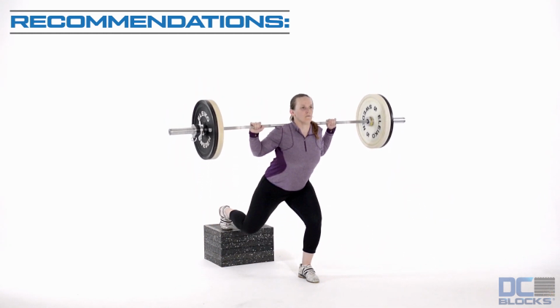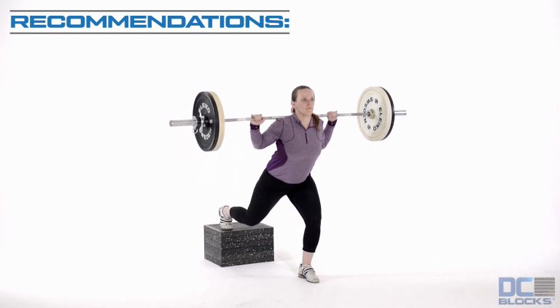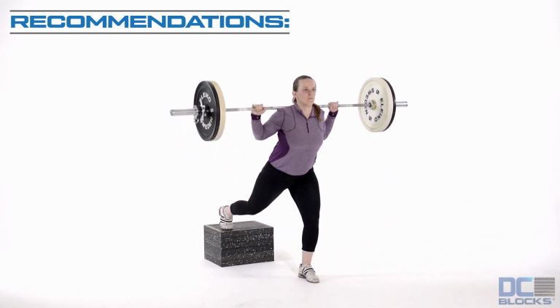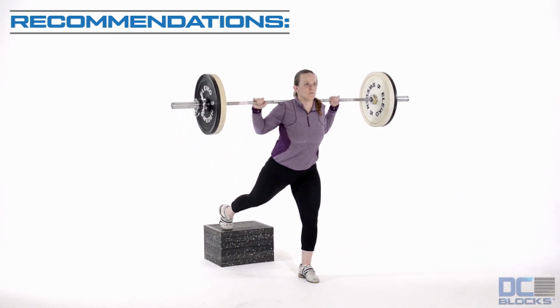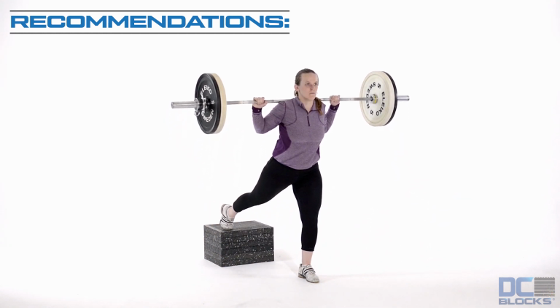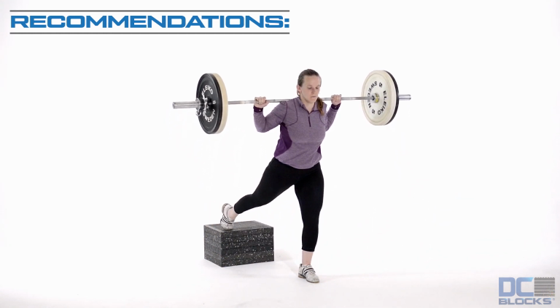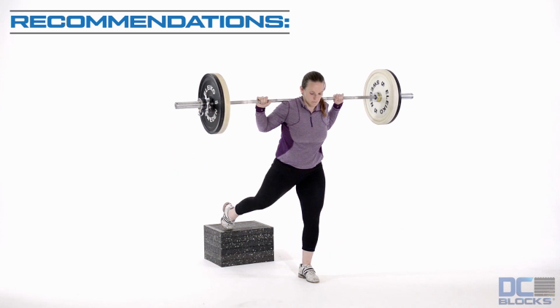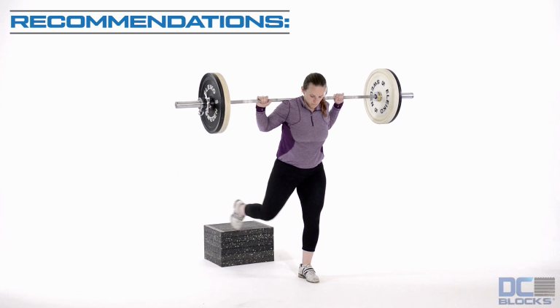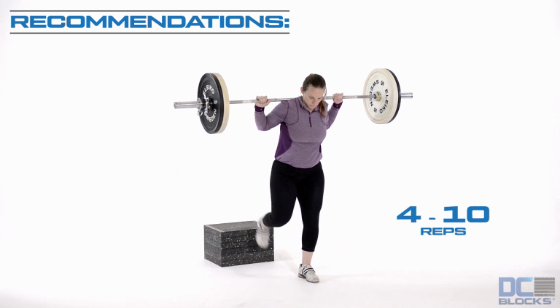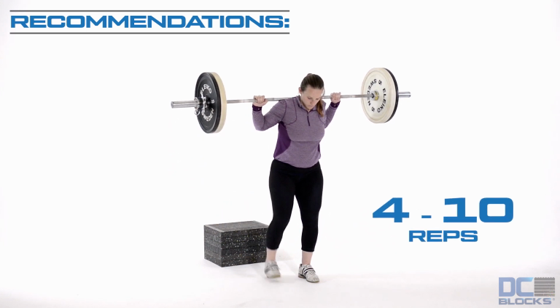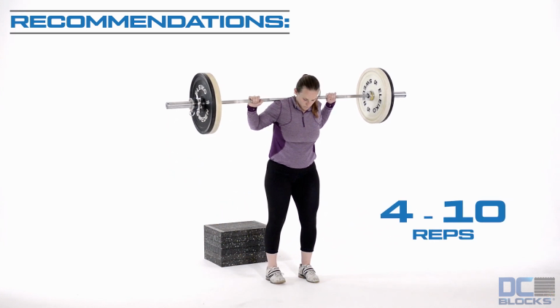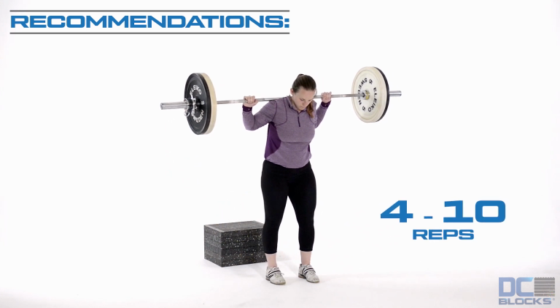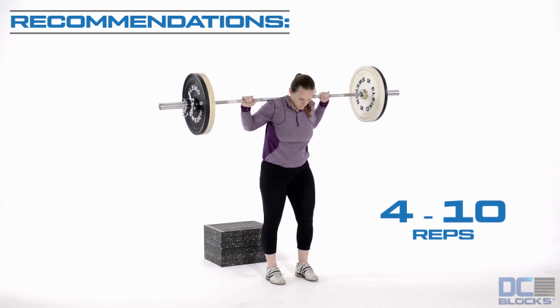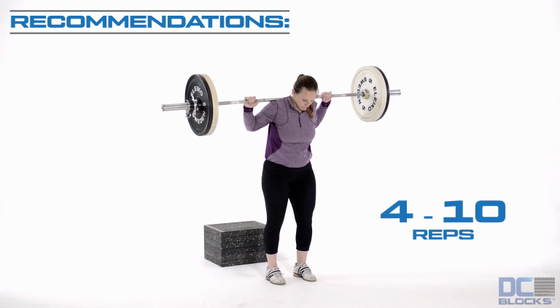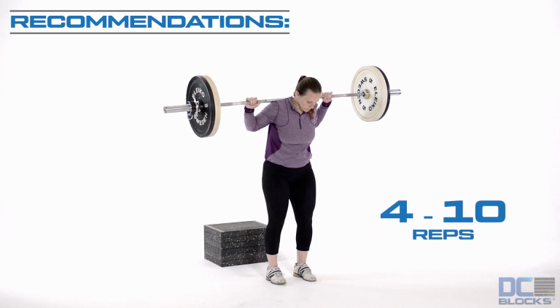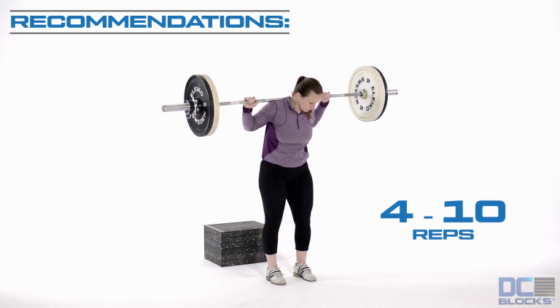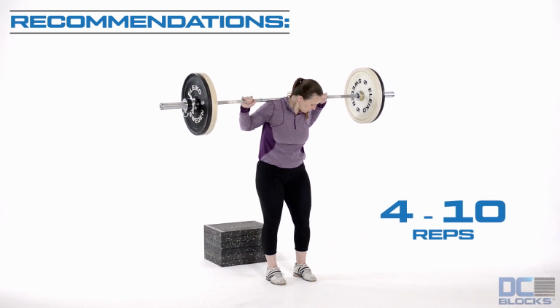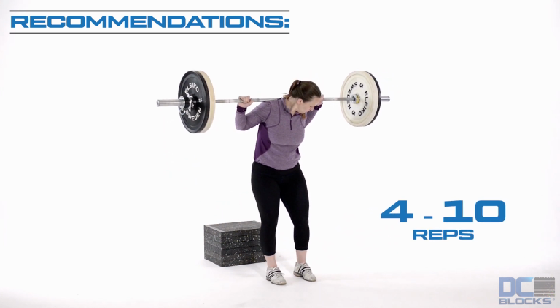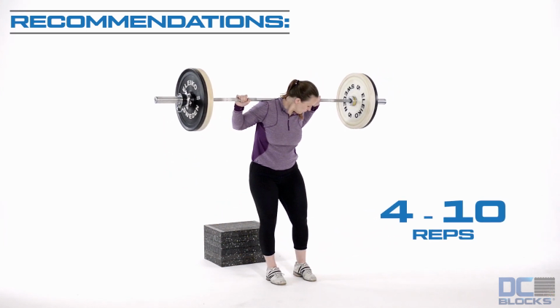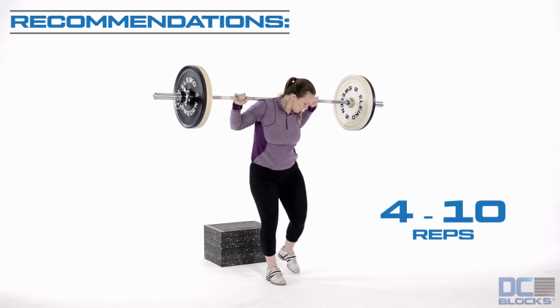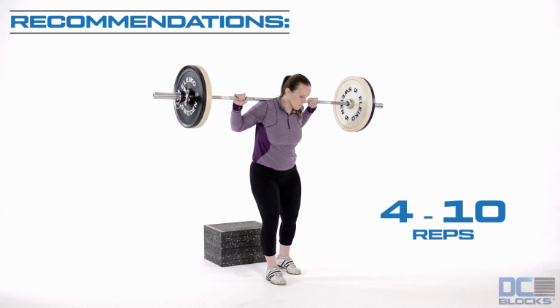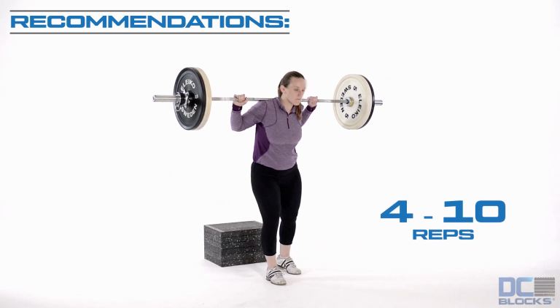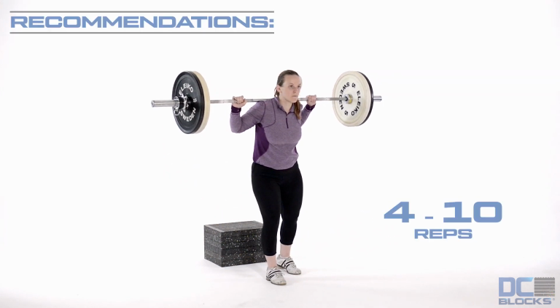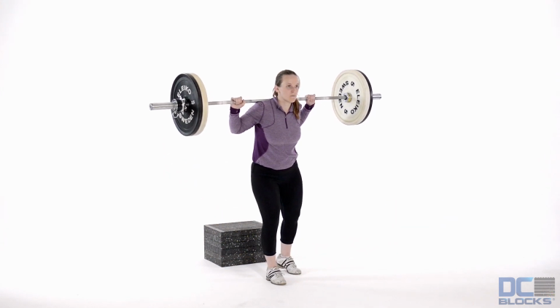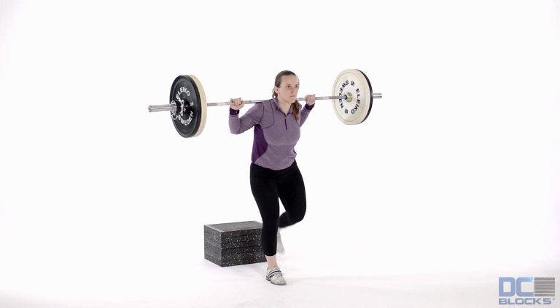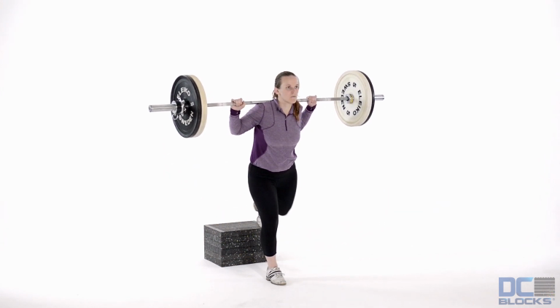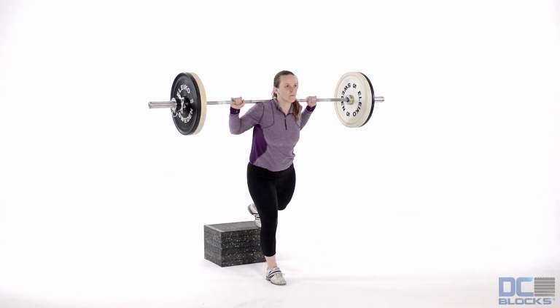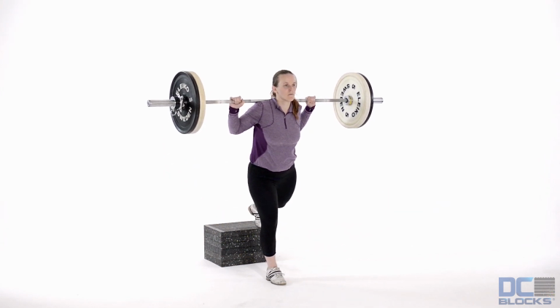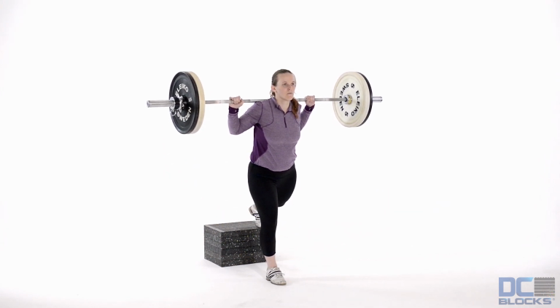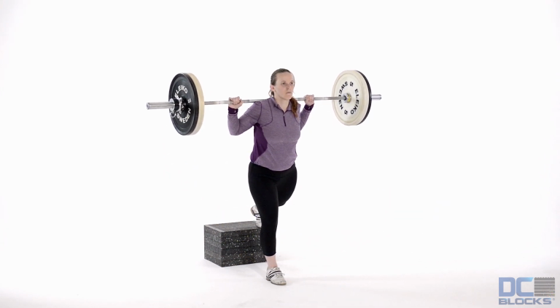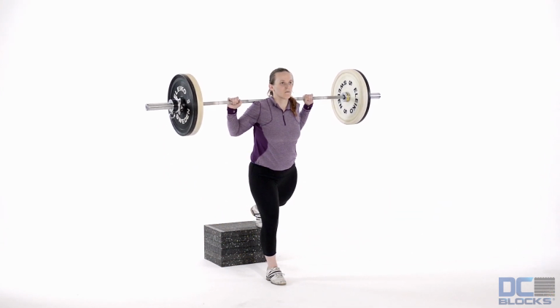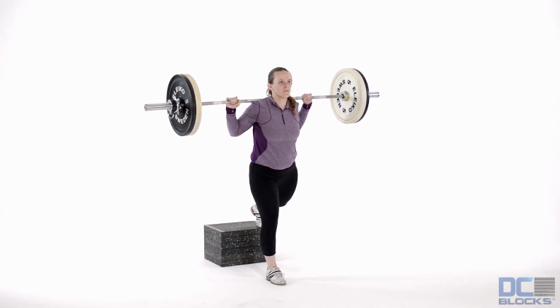Reach back with one leg and place the foot onto the blocks. Both feet face forward and keep the trunk upright.